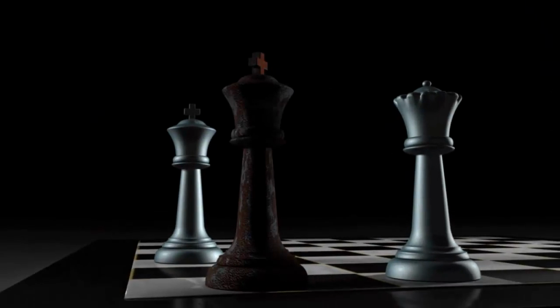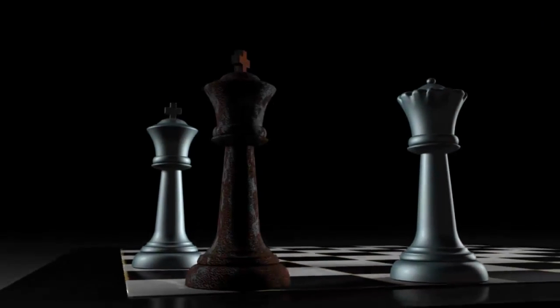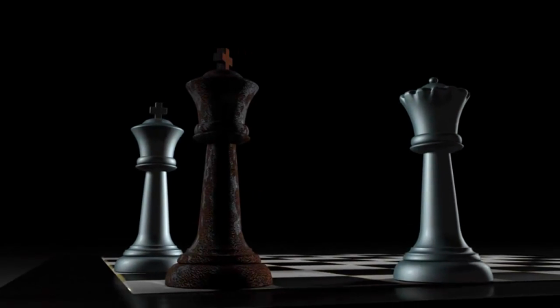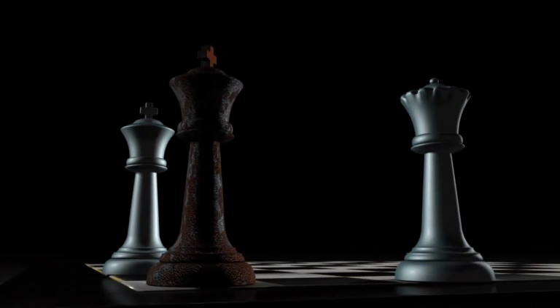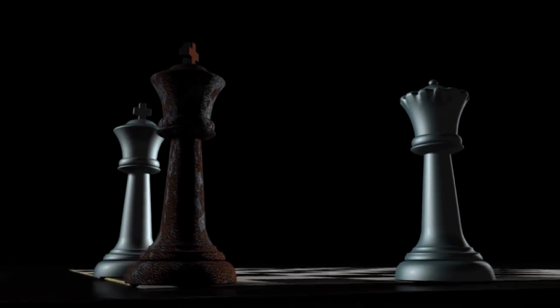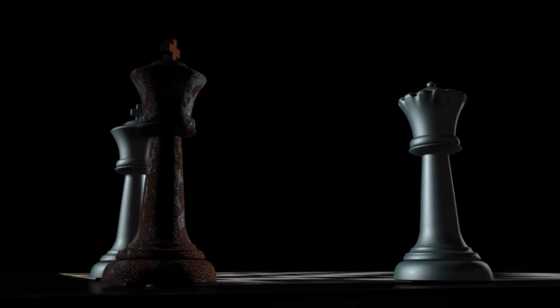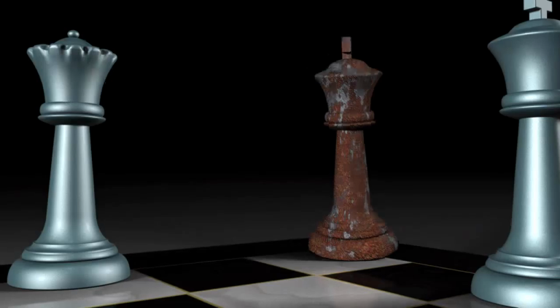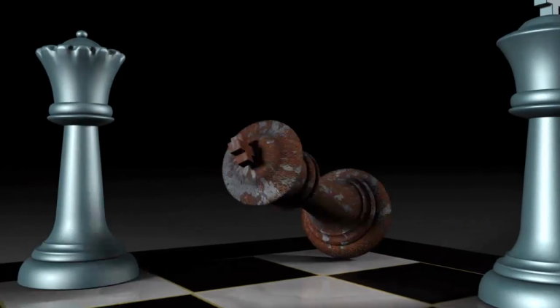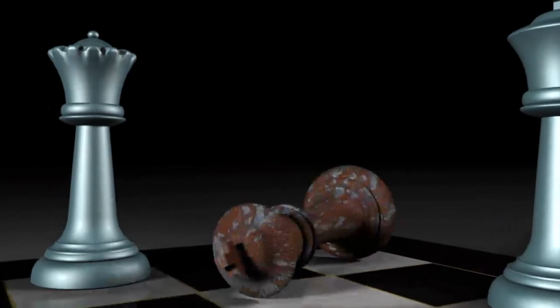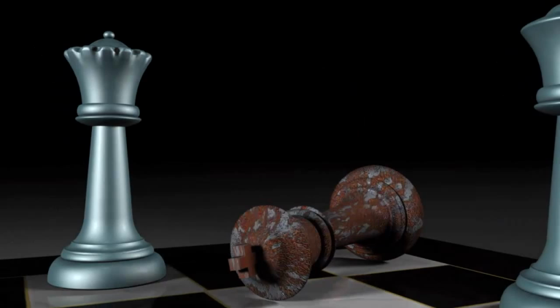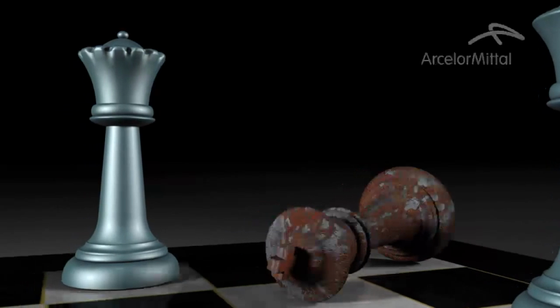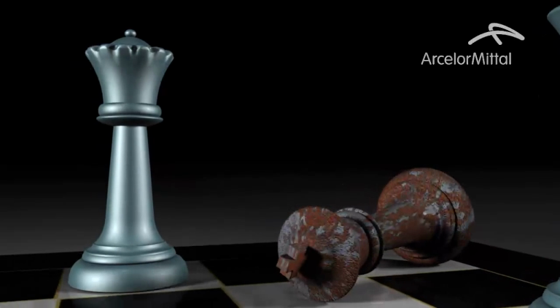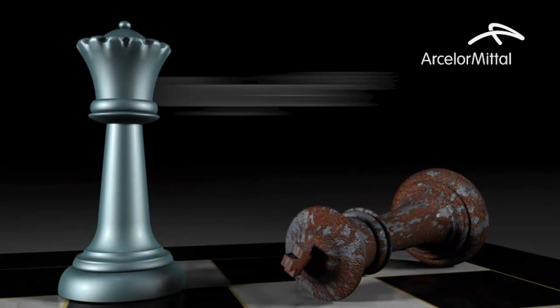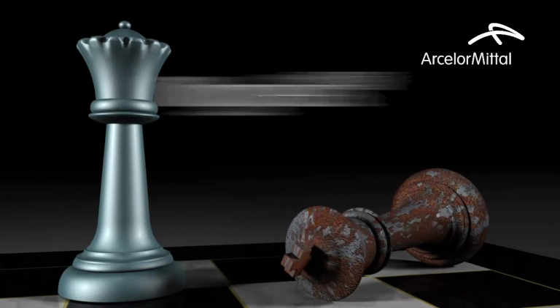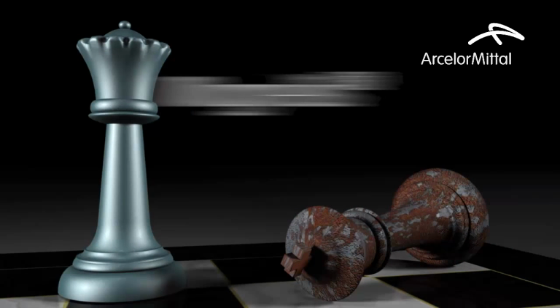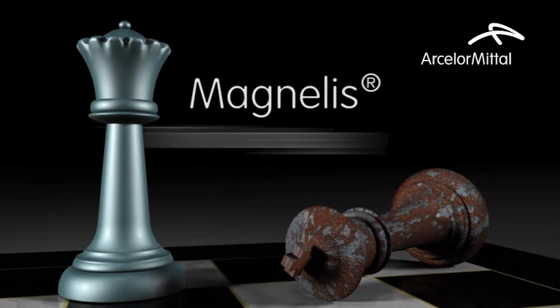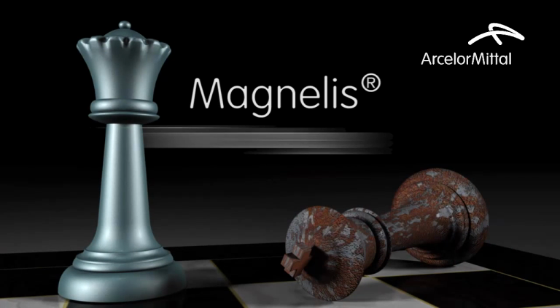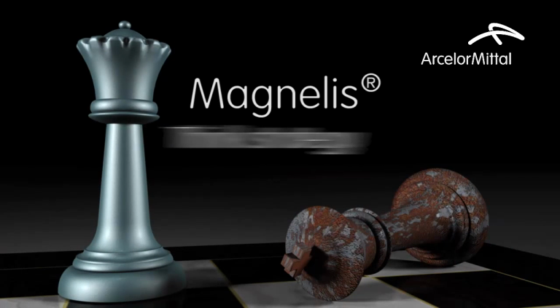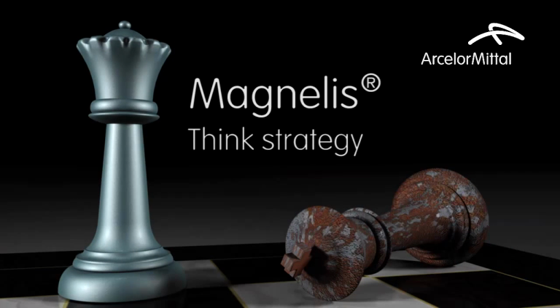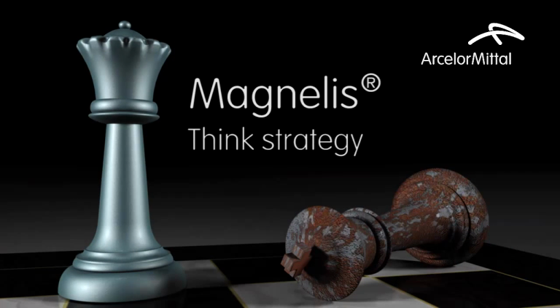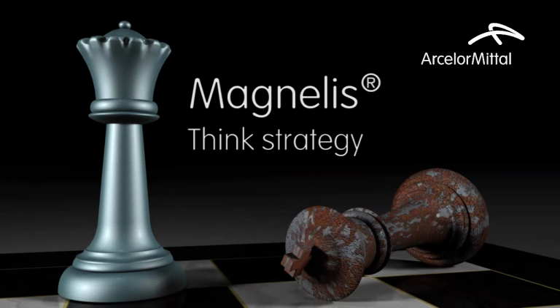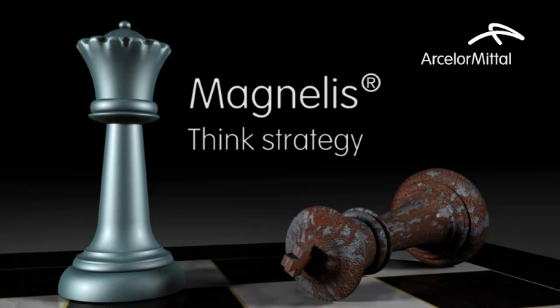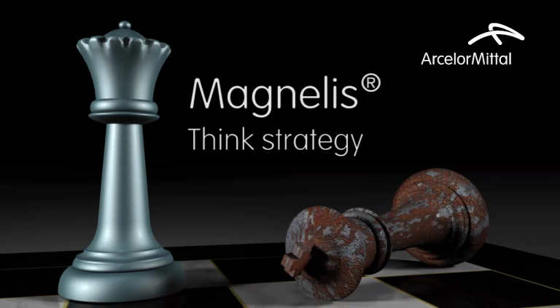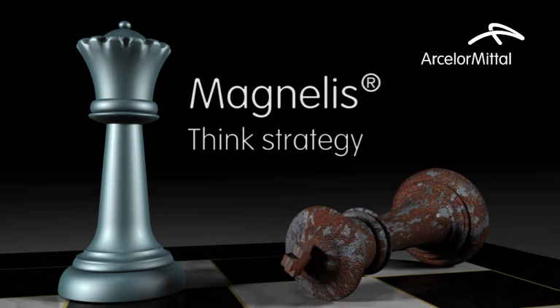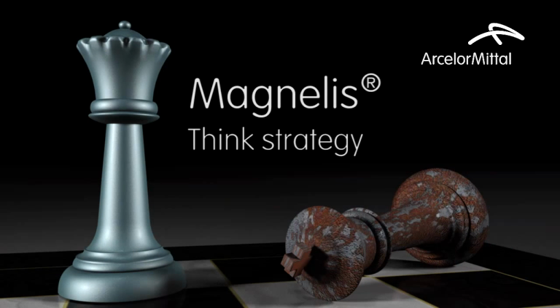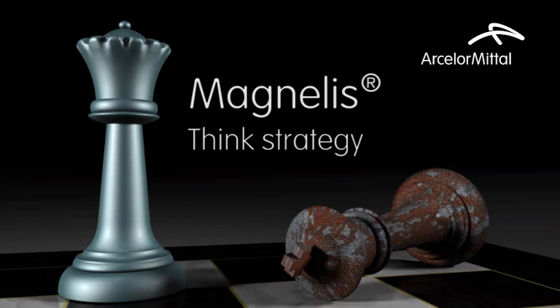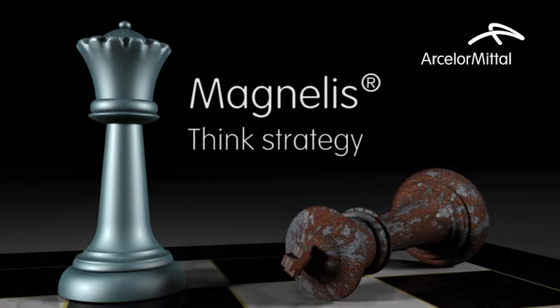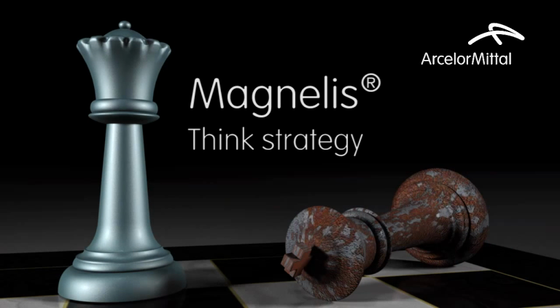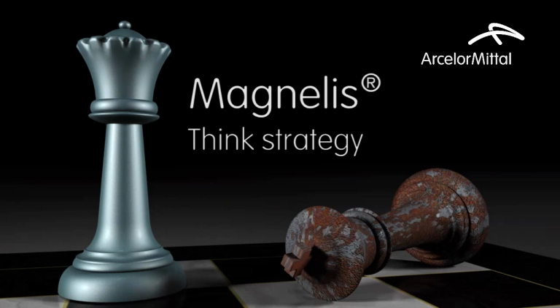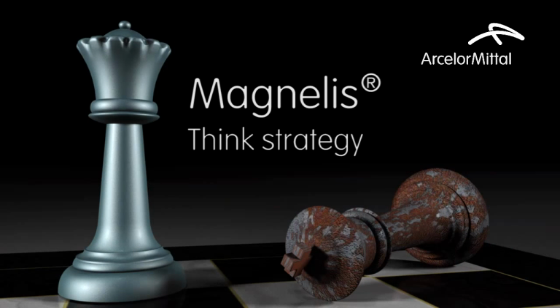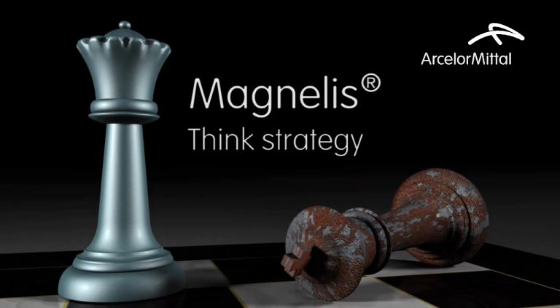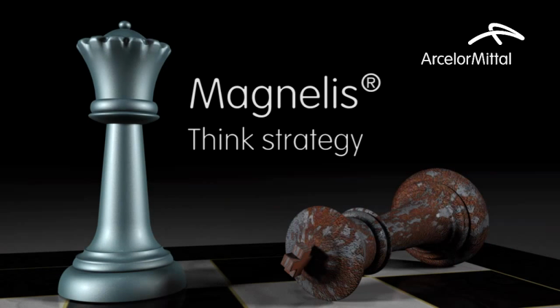Let your next move be your best one. Choose Magnelis and stay ahead of the game.